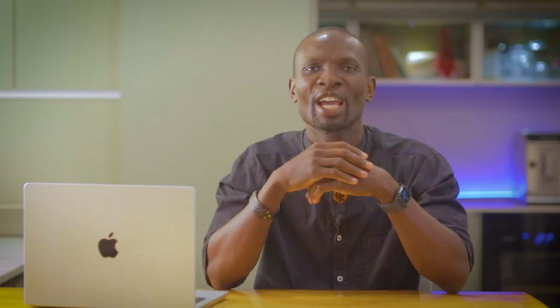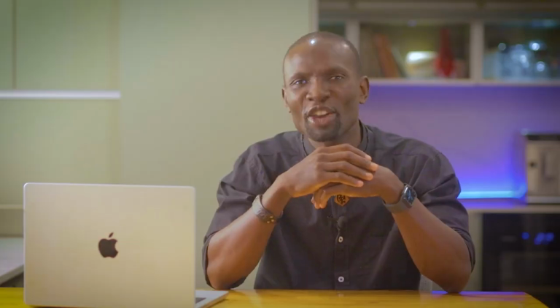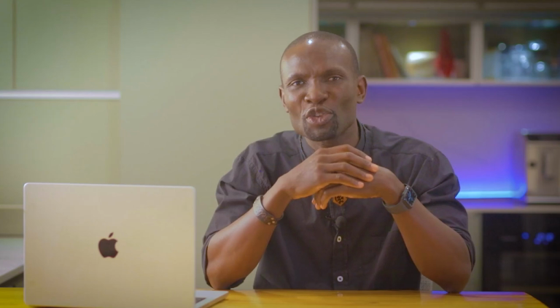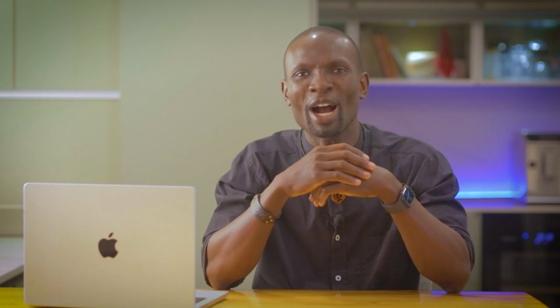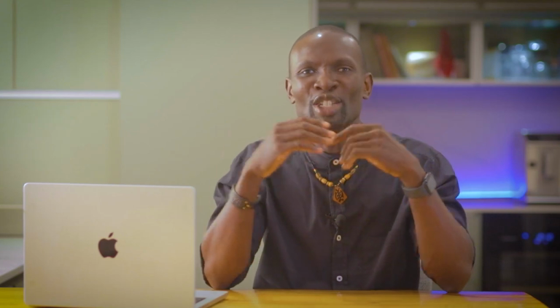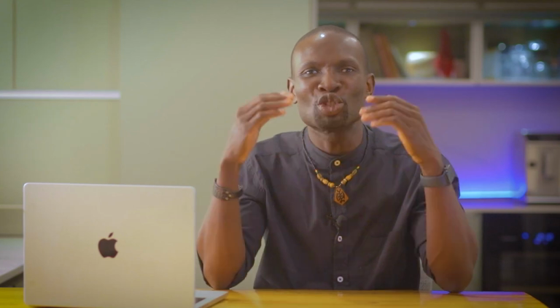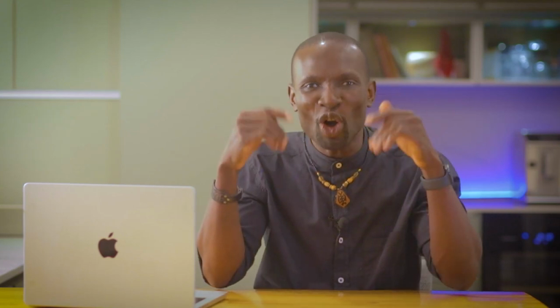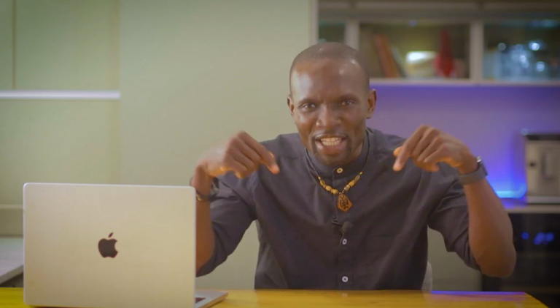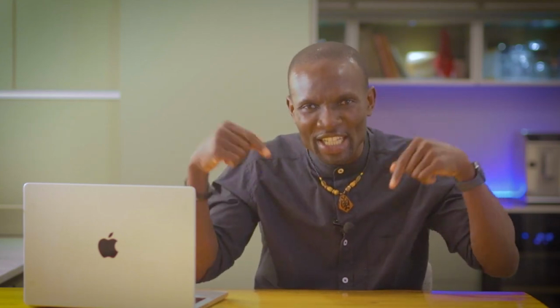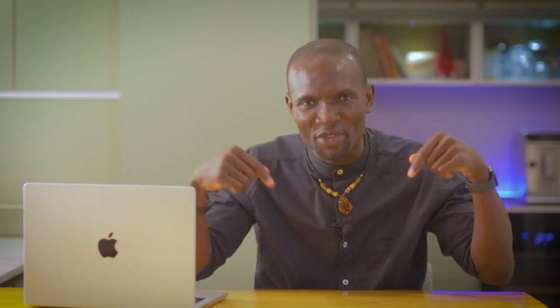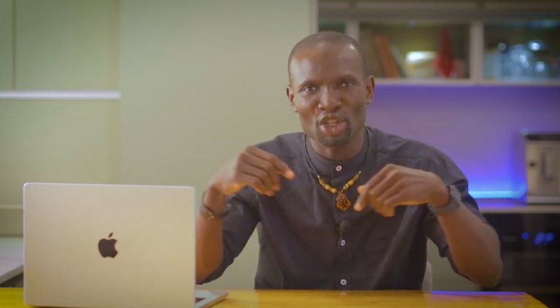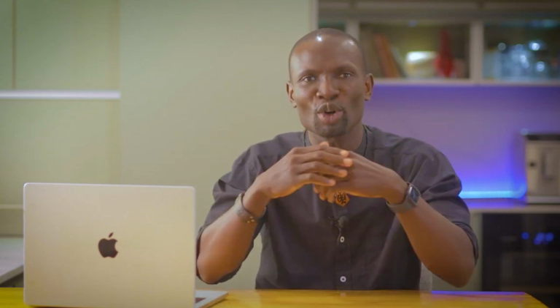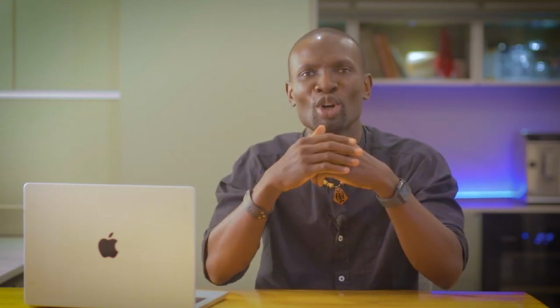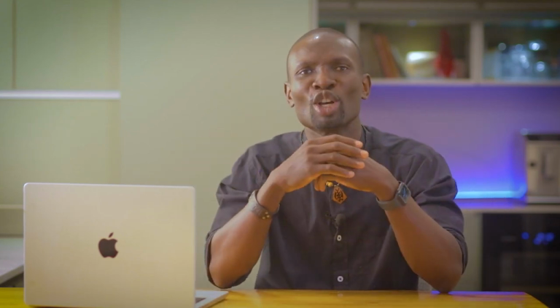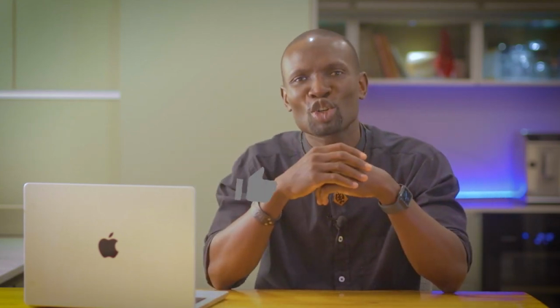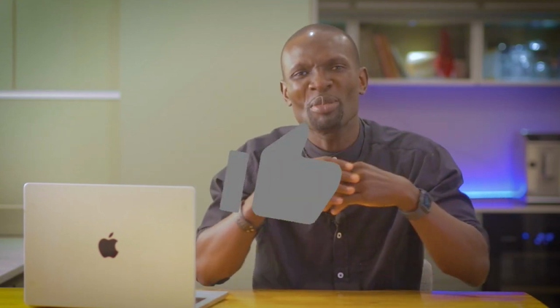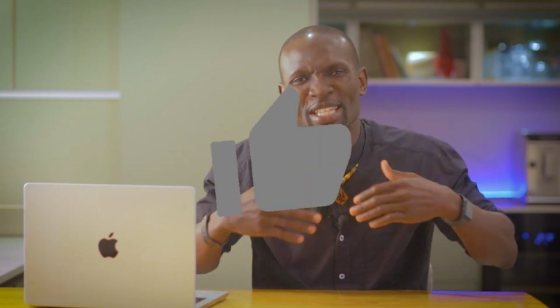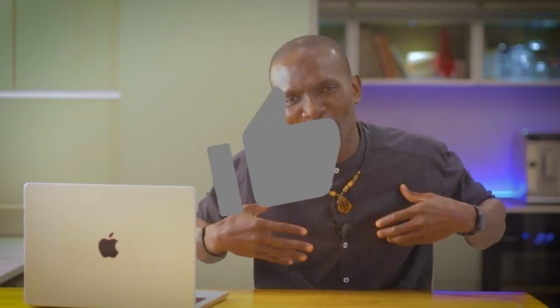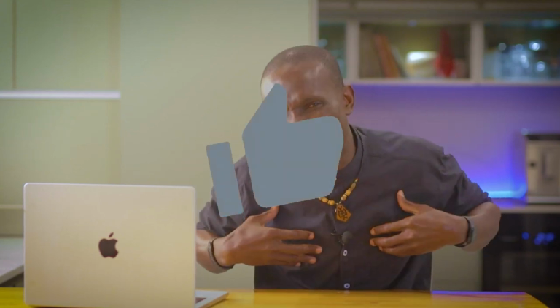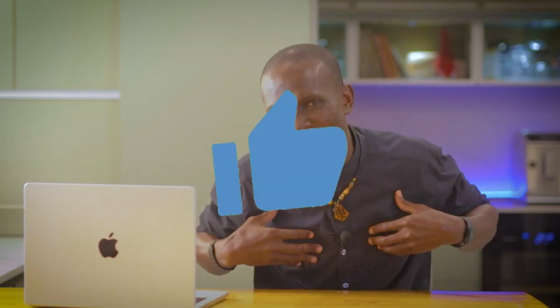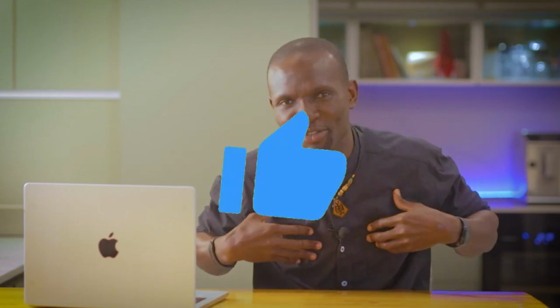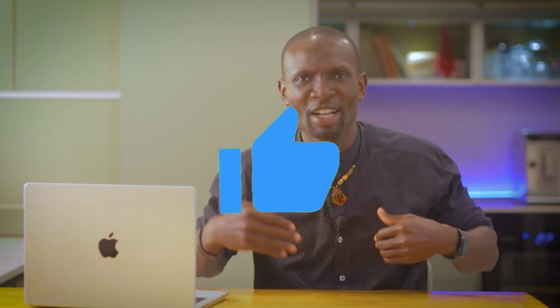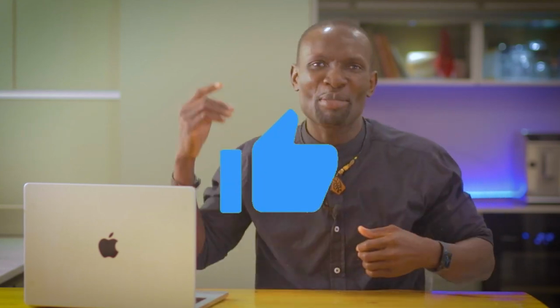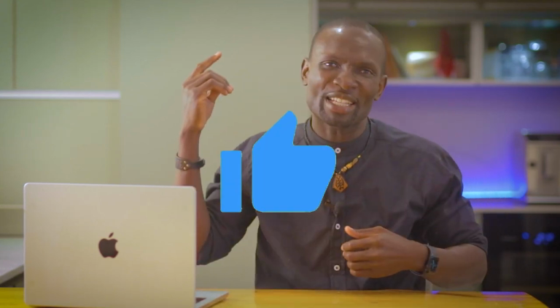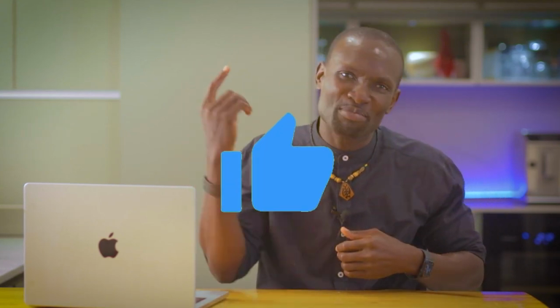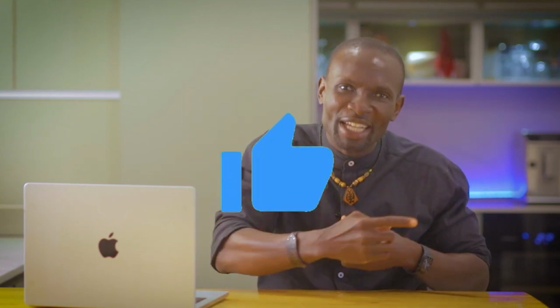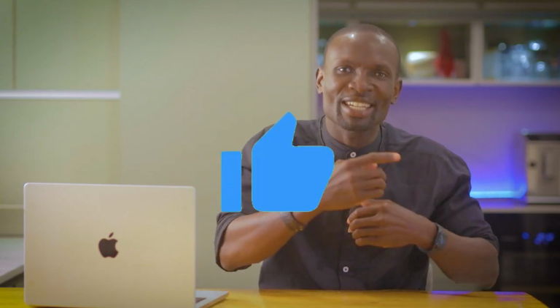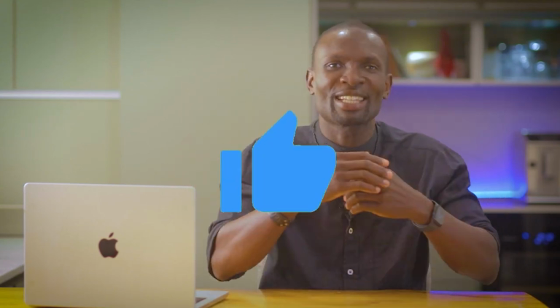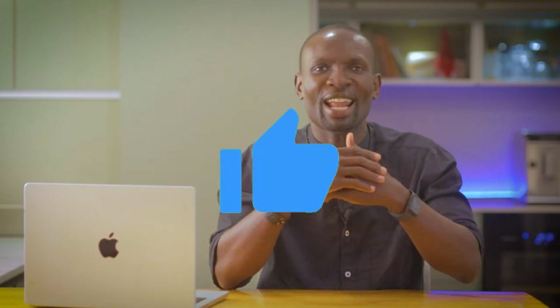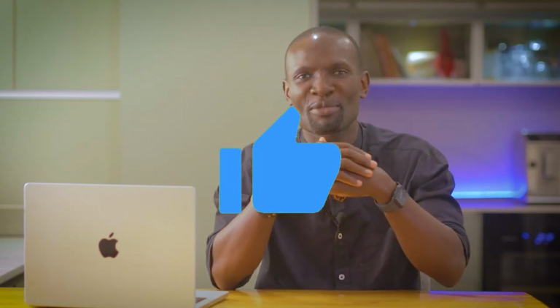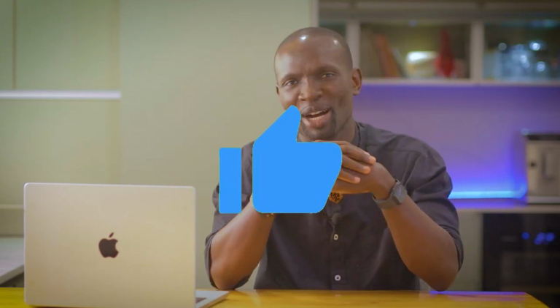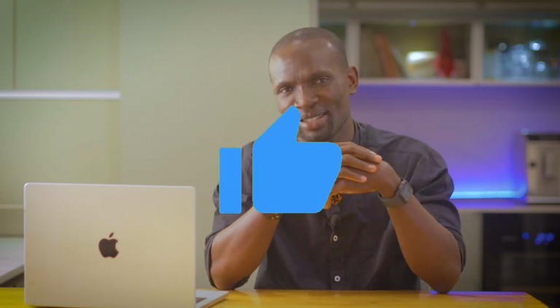If you are enjoying this video, show me some love by smashing the like button.